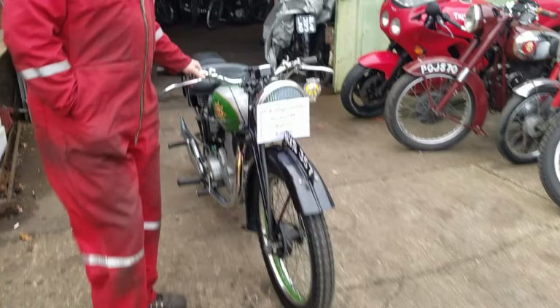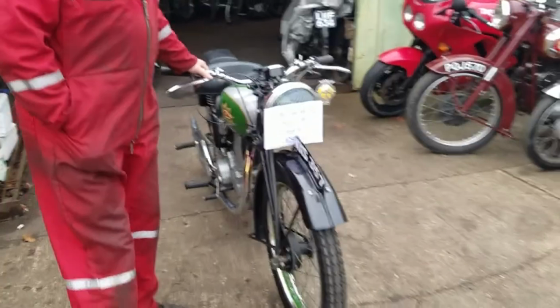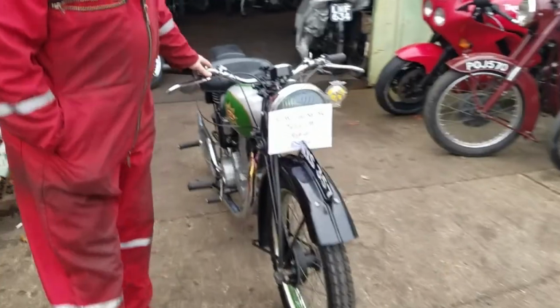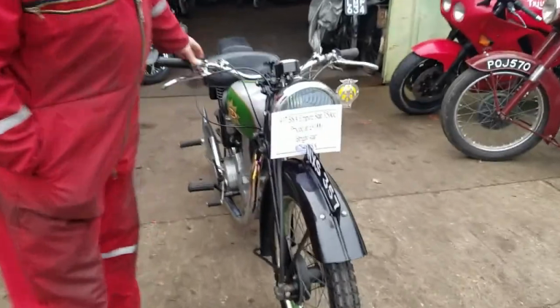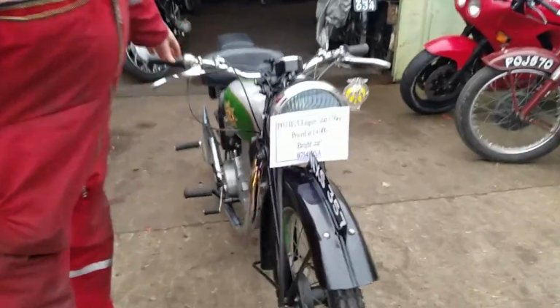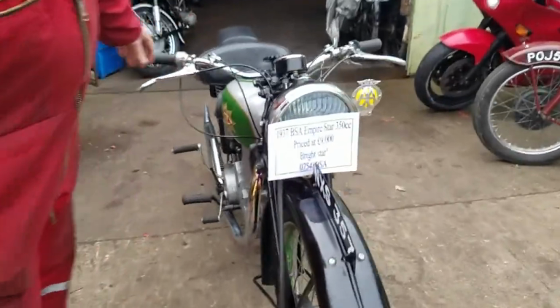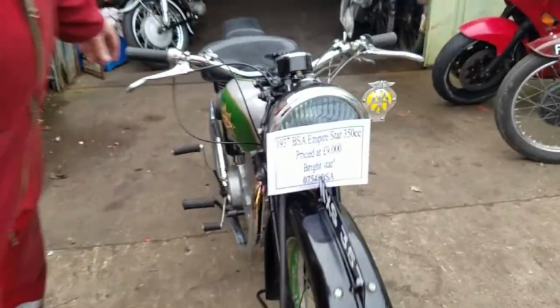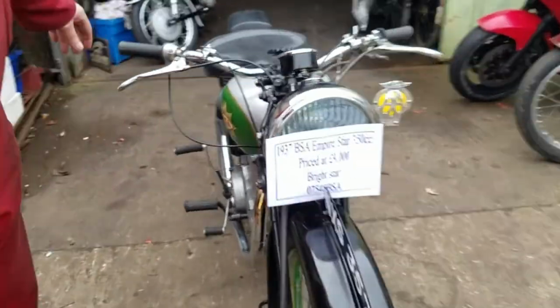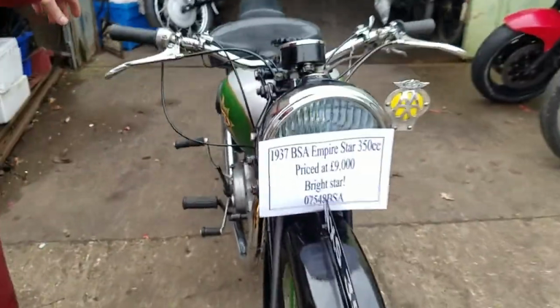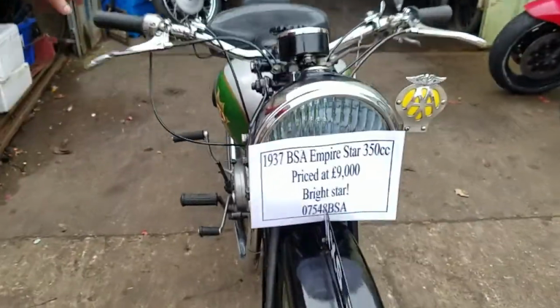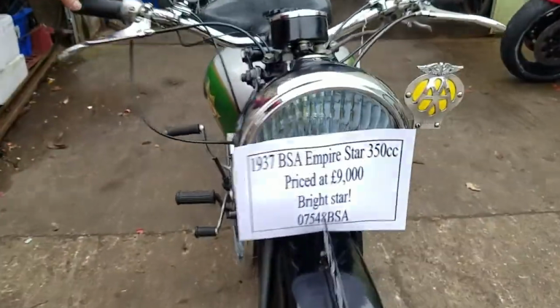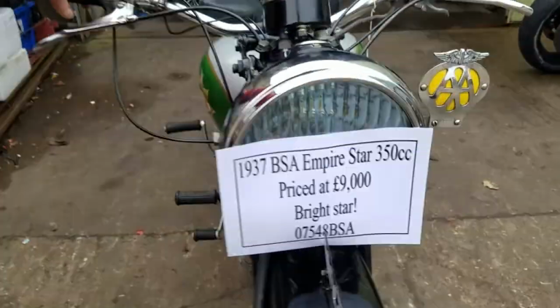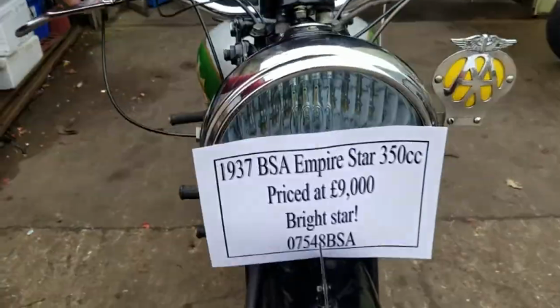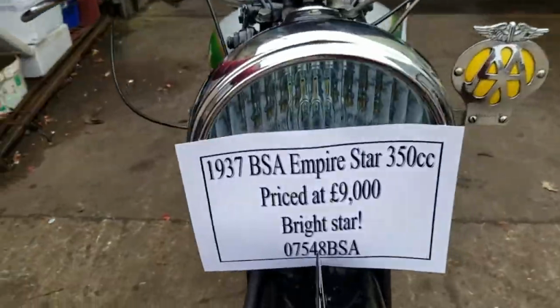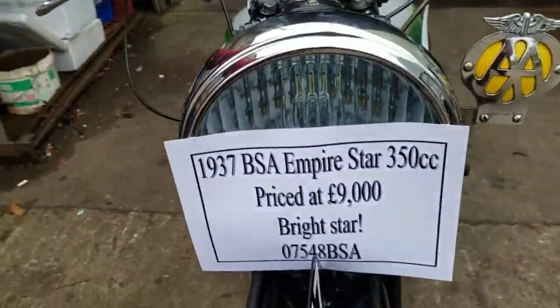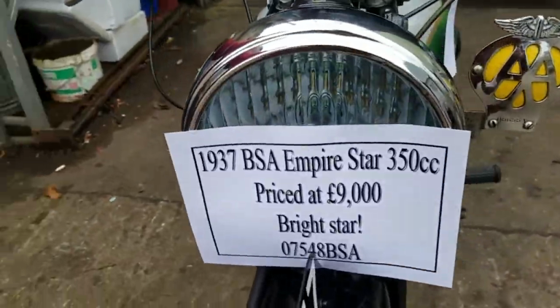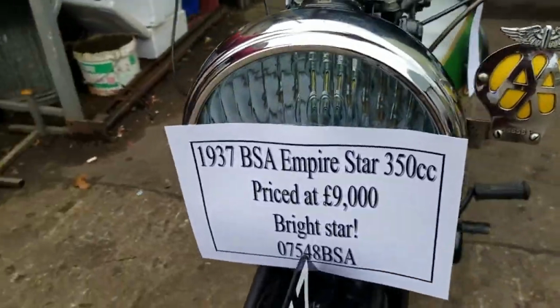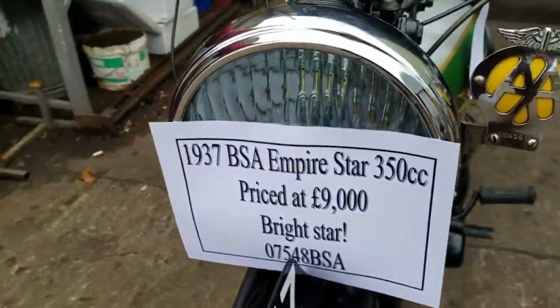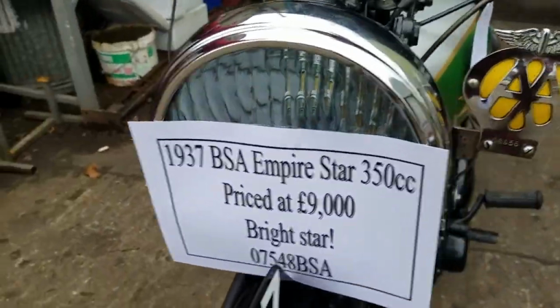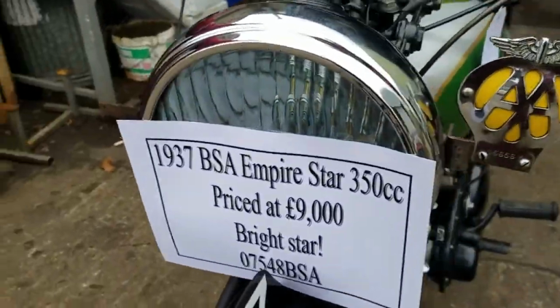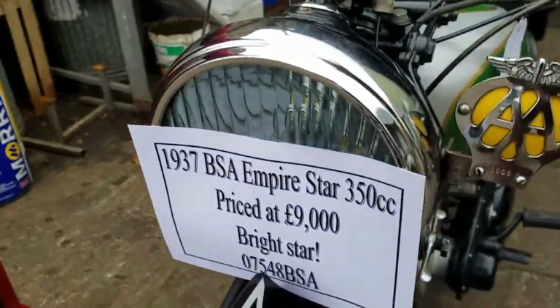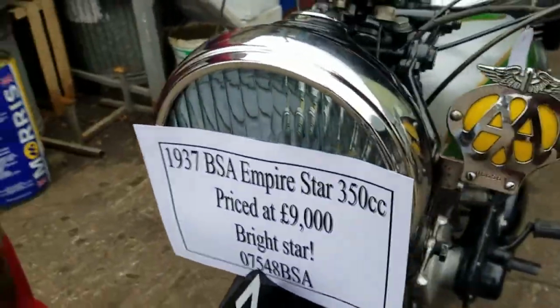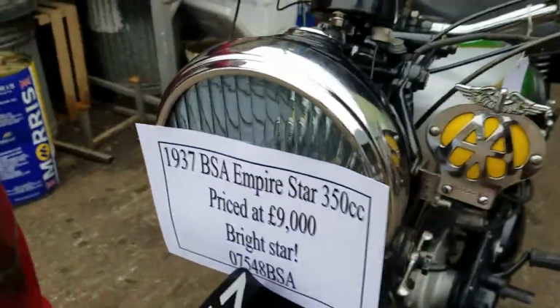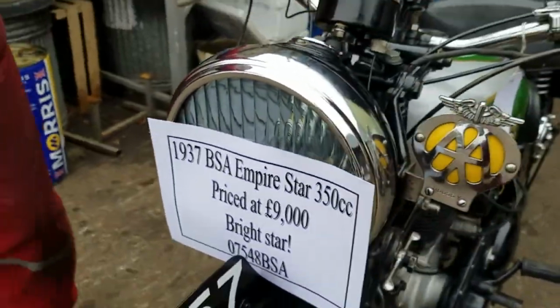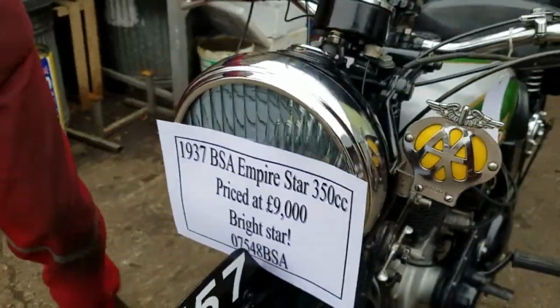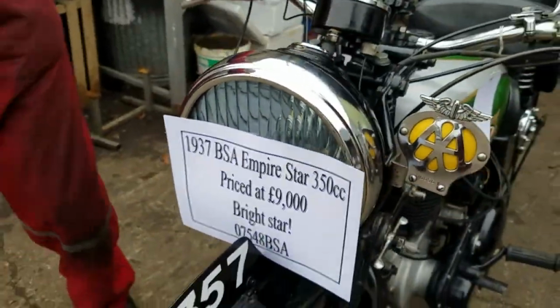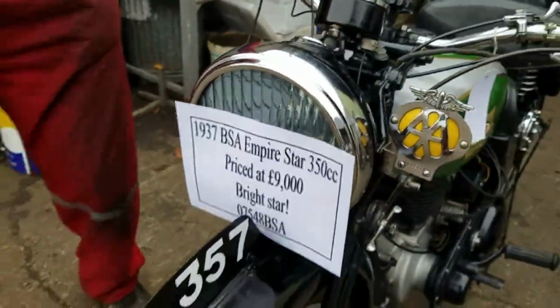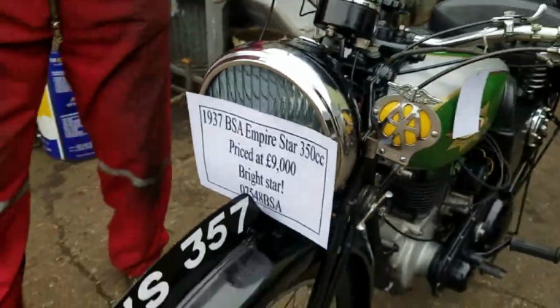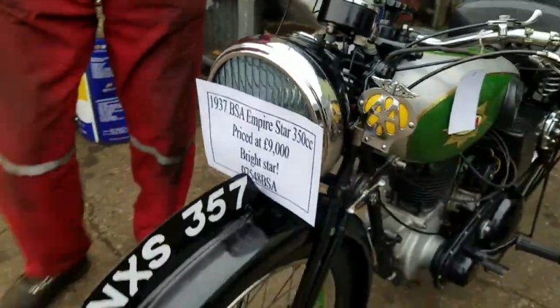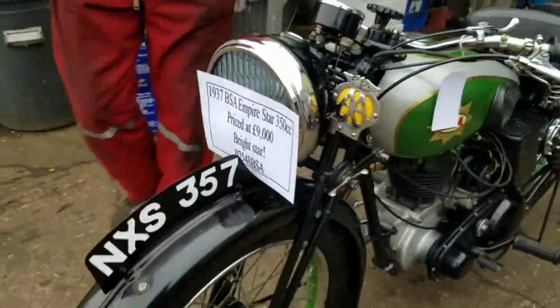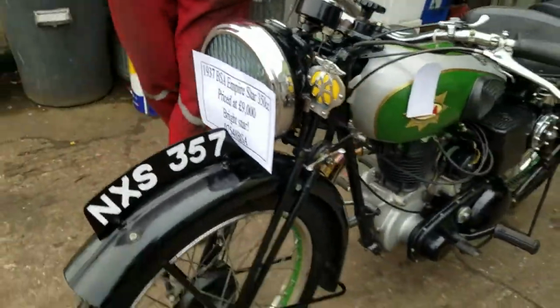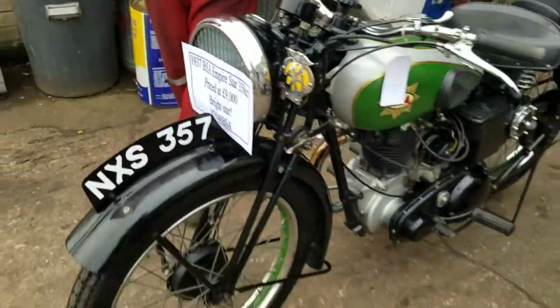Okay, let's start this 1937 BSA Empire Star.